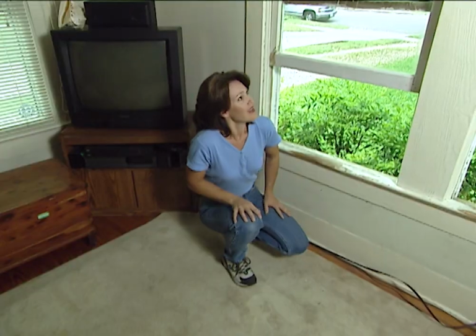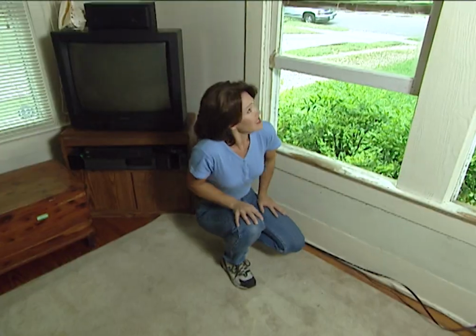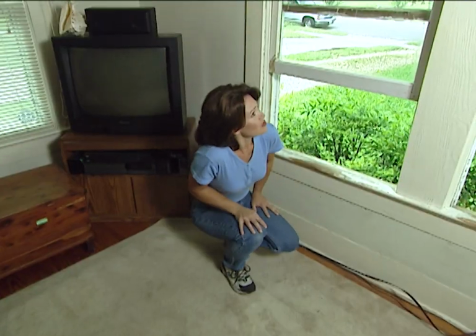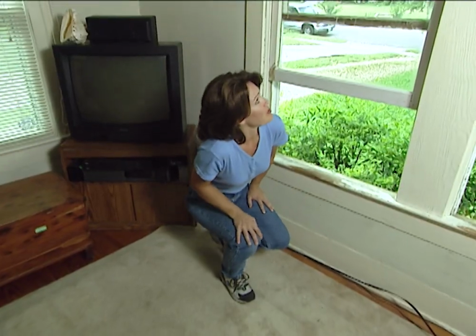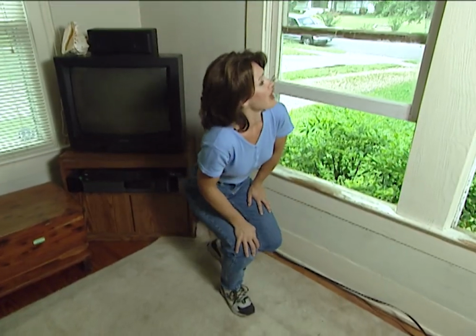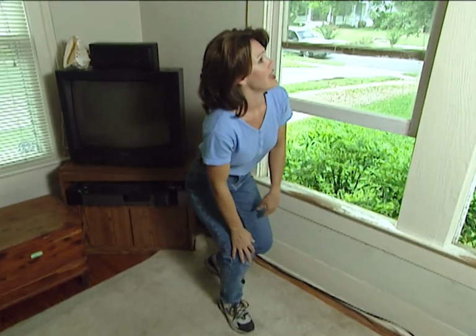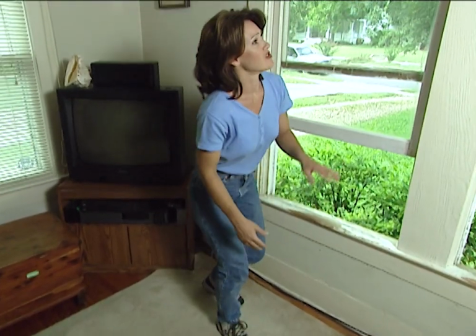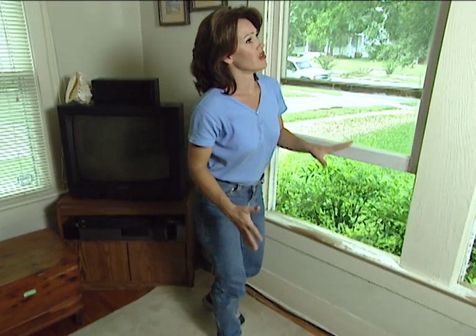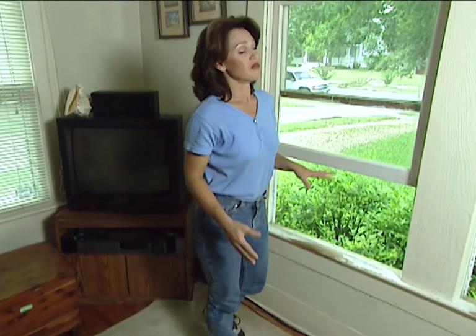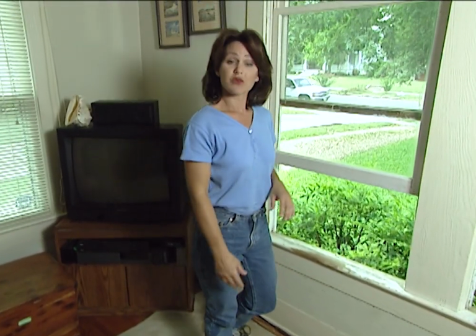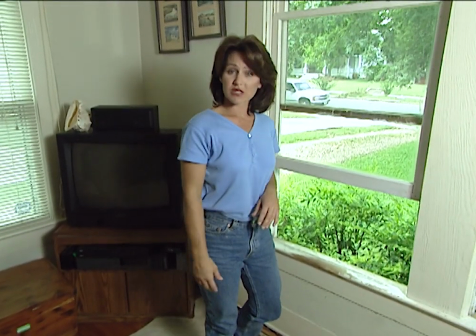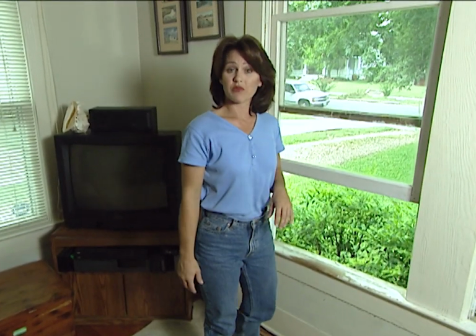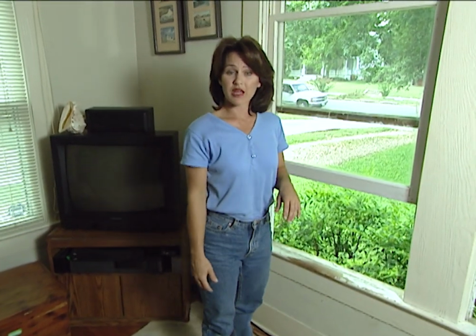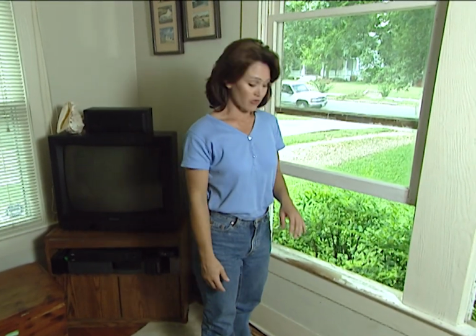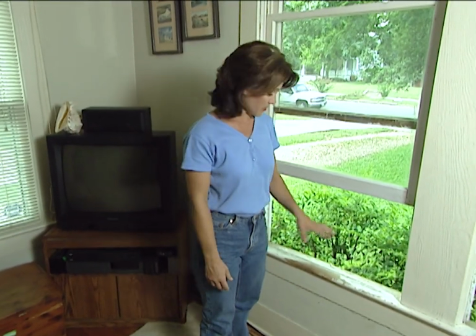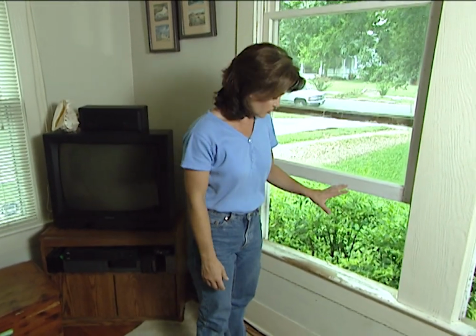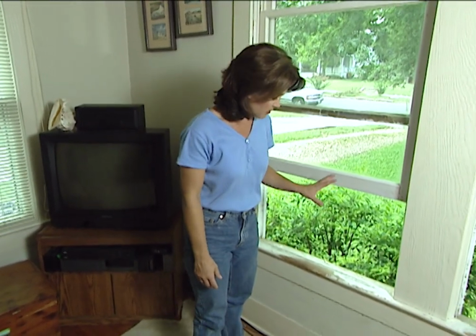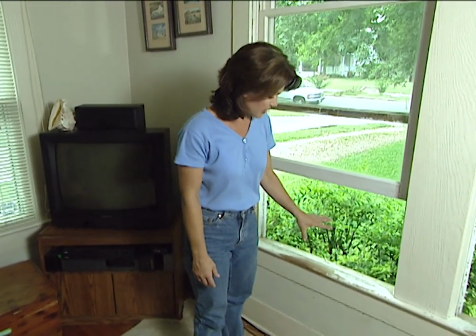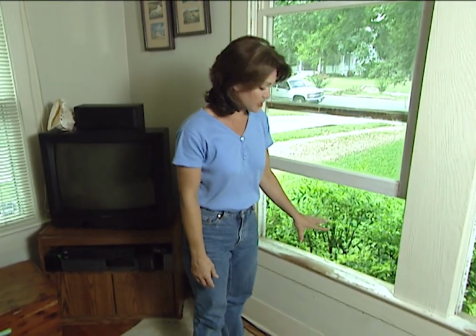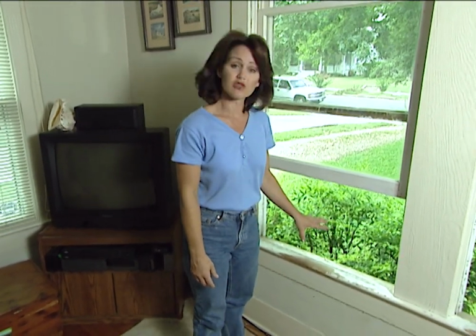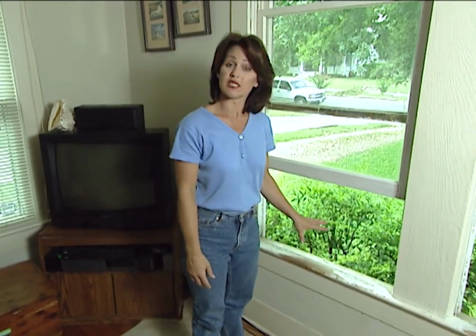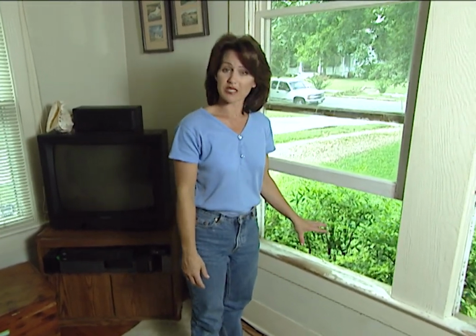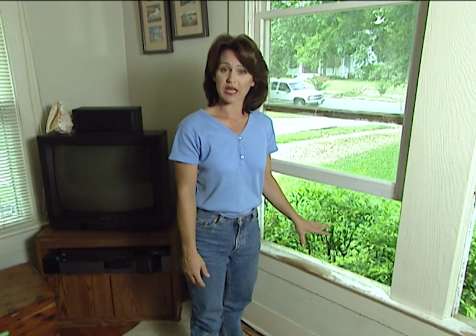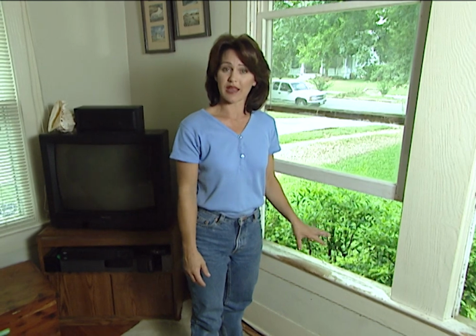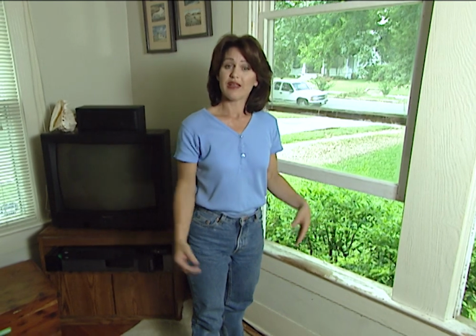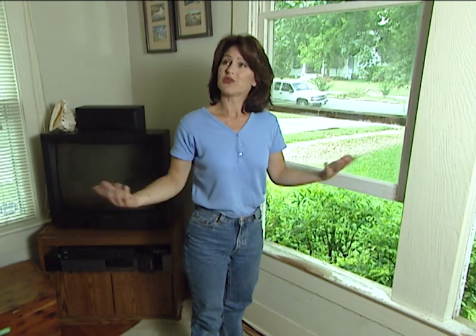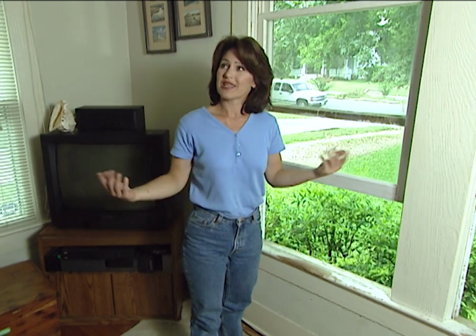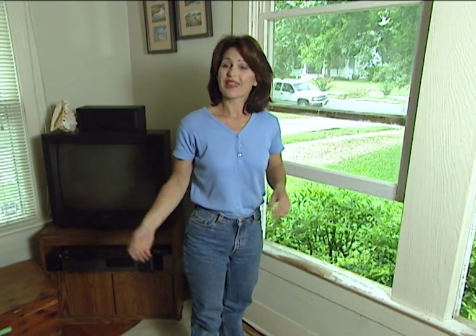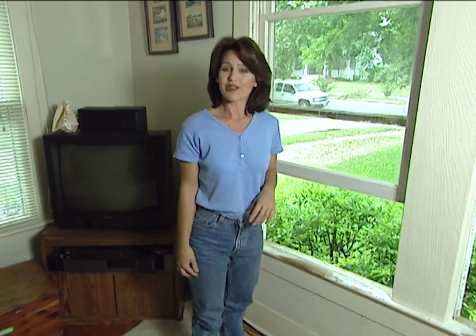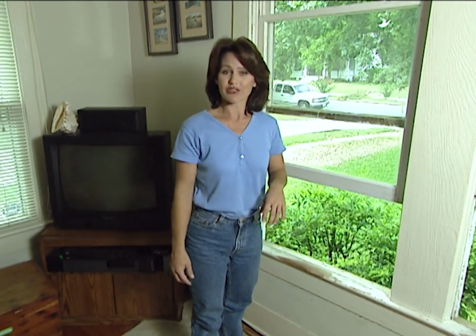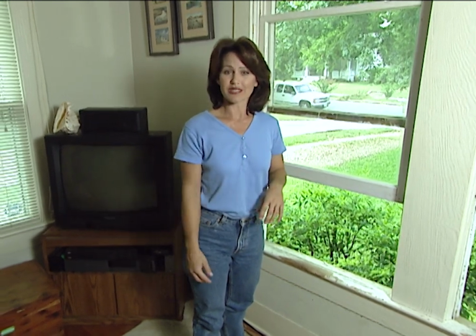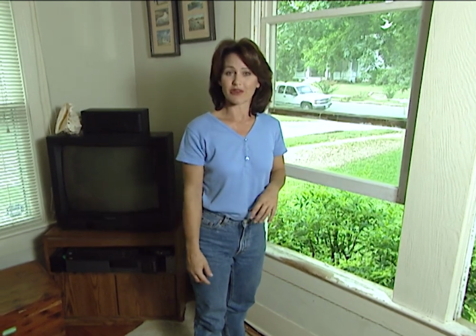This home is about 80 years old, so we just want to be careful and try to match this stool as best we can to retain the character of this home.